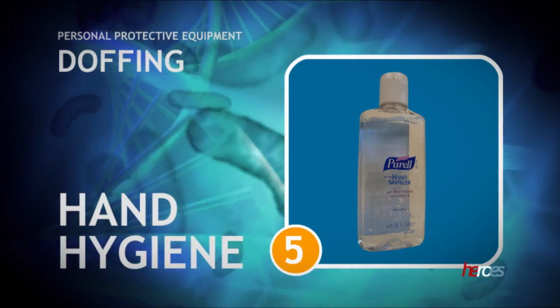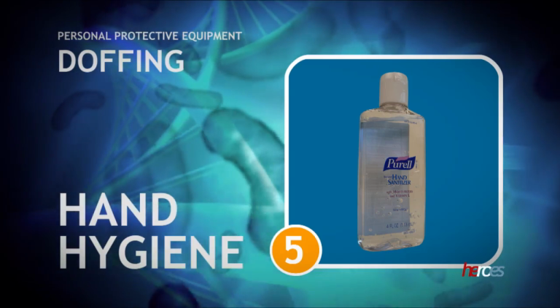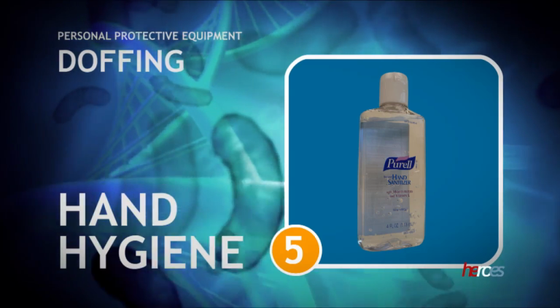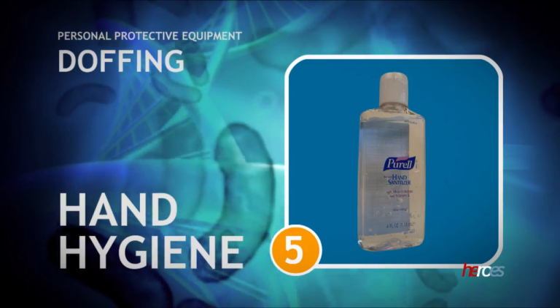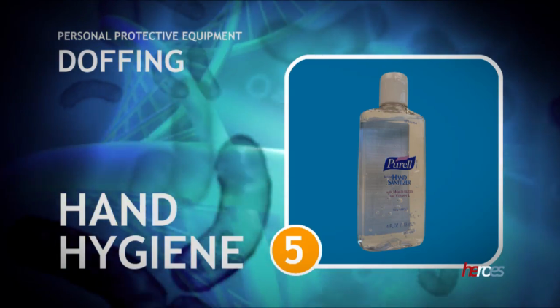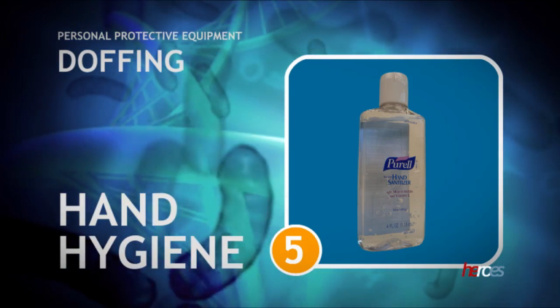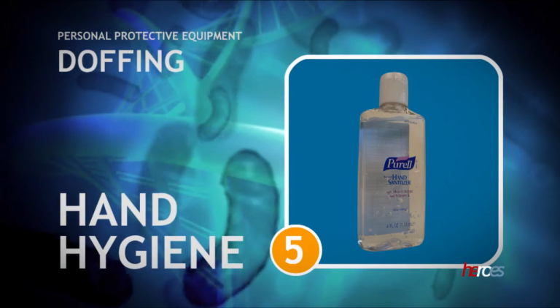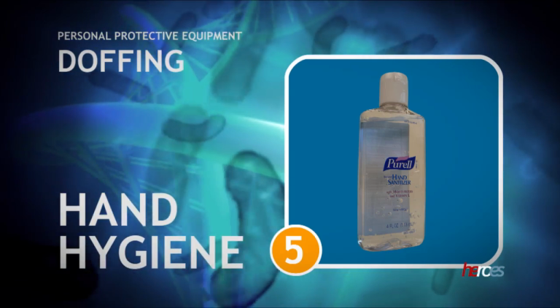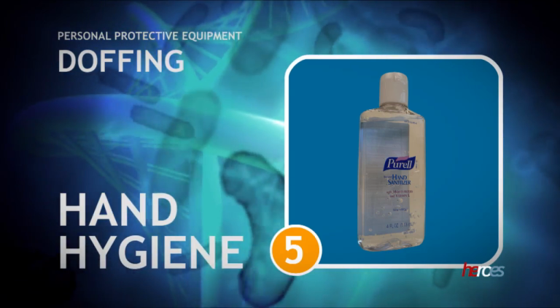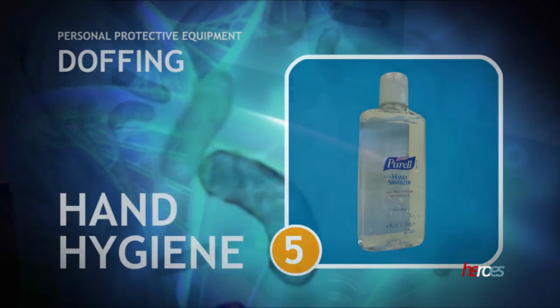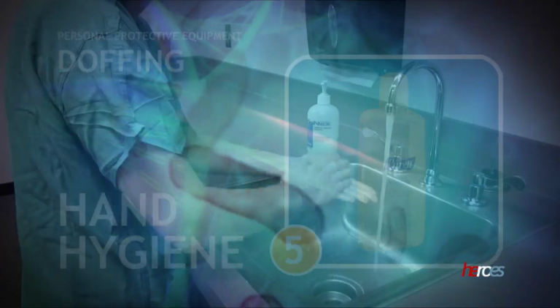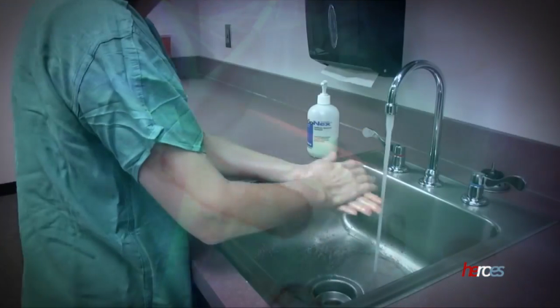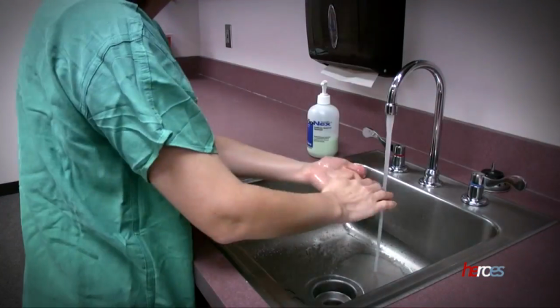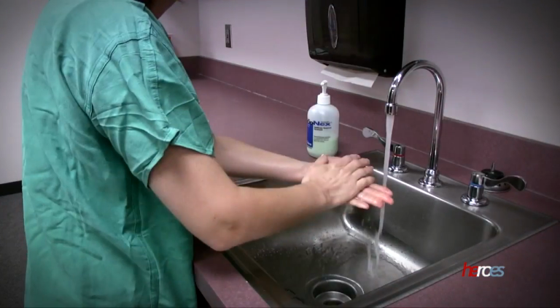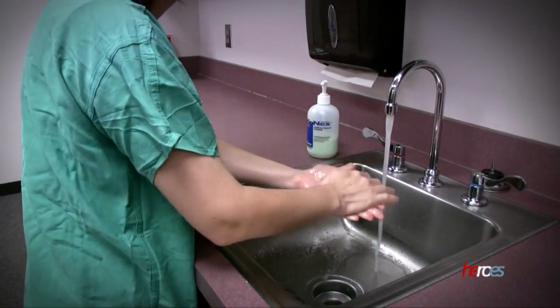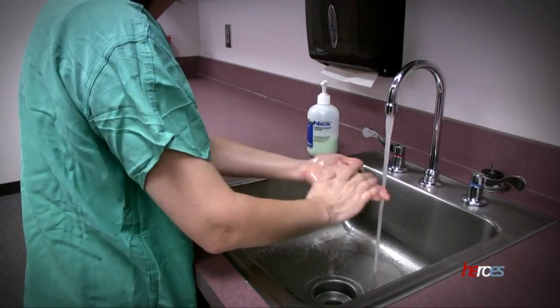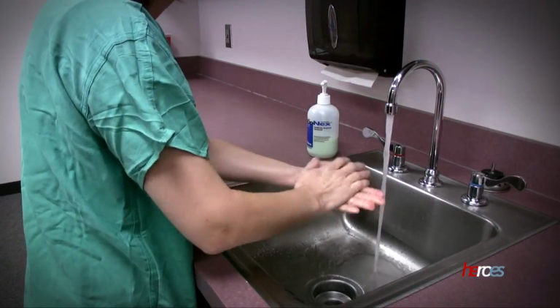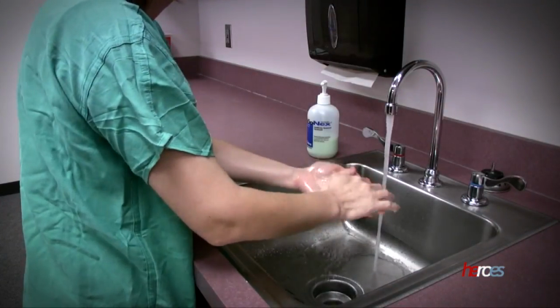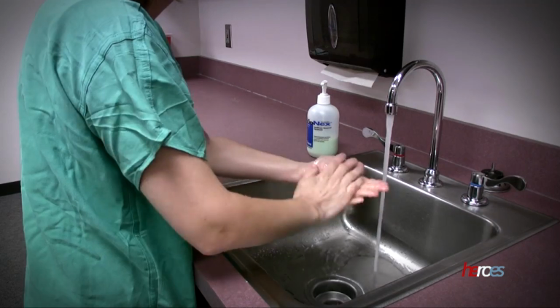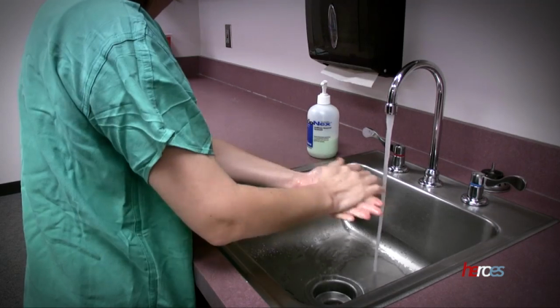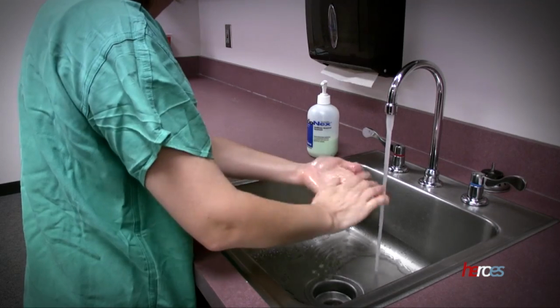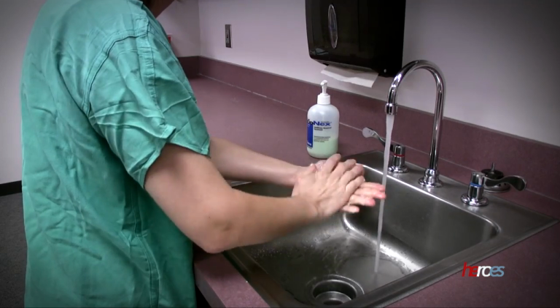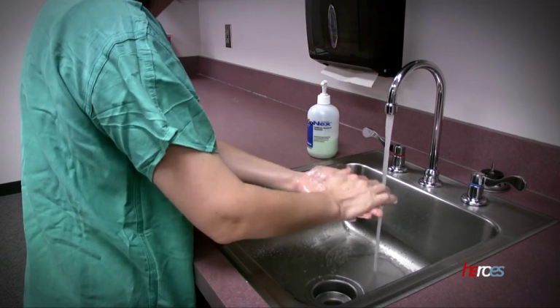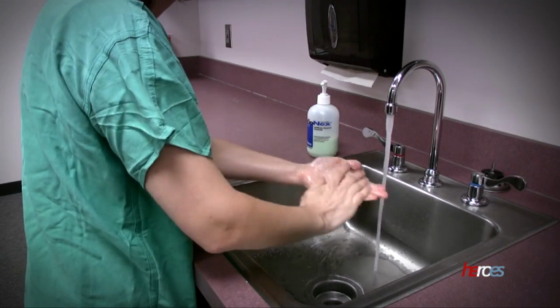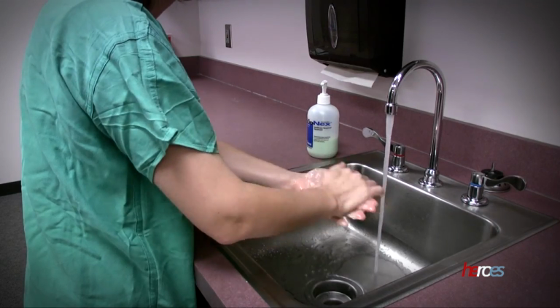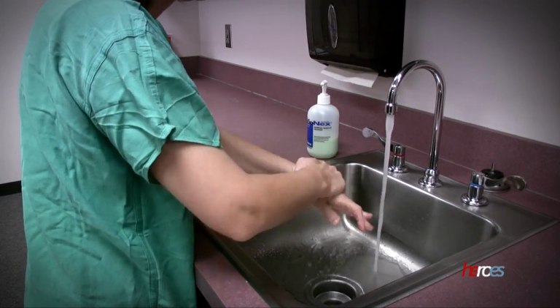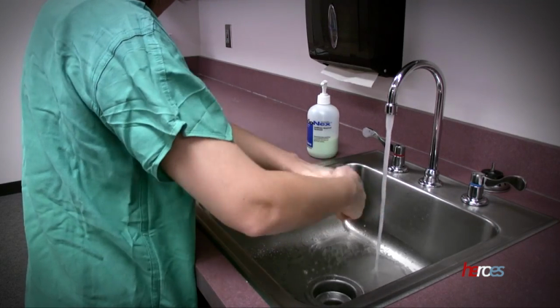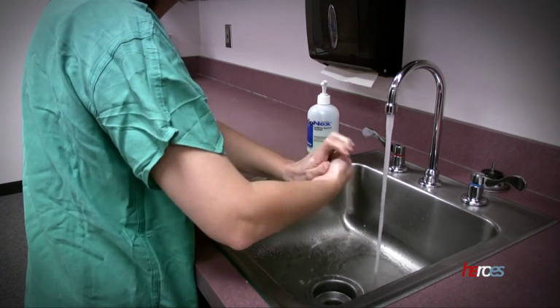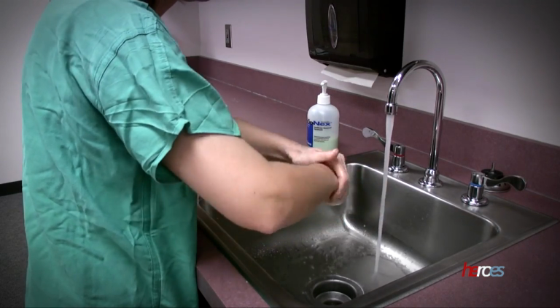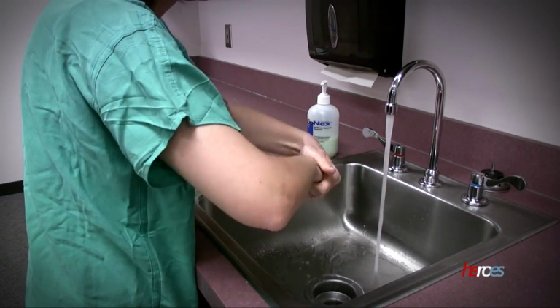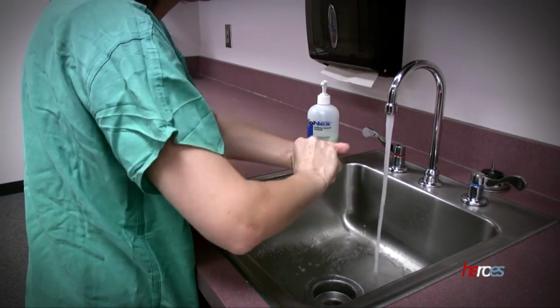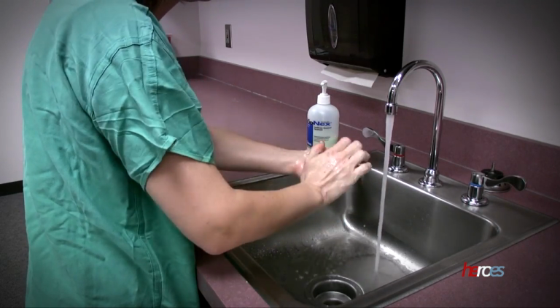Finally, perform good hand hygiene immediately after removing all of your personal protective equipment.